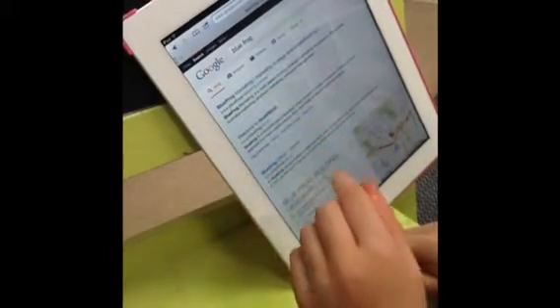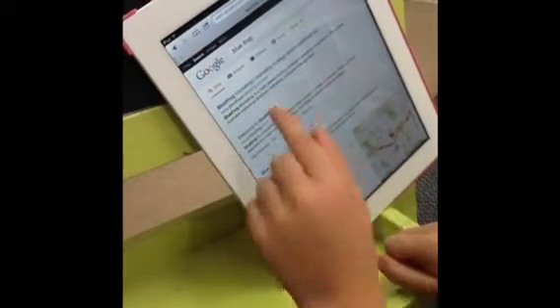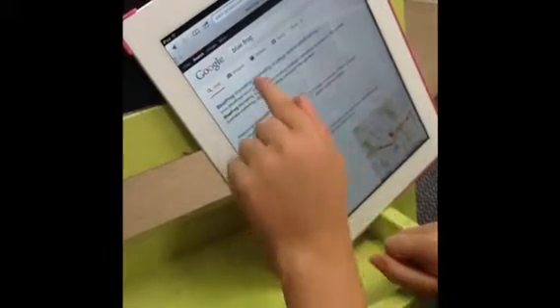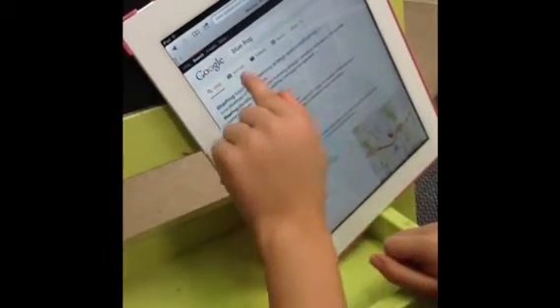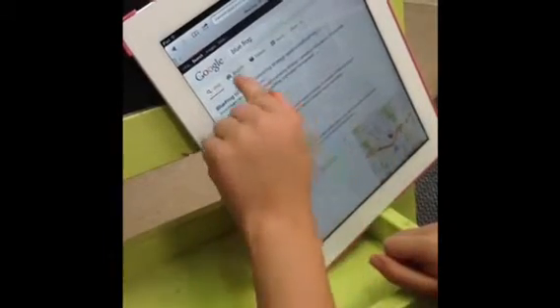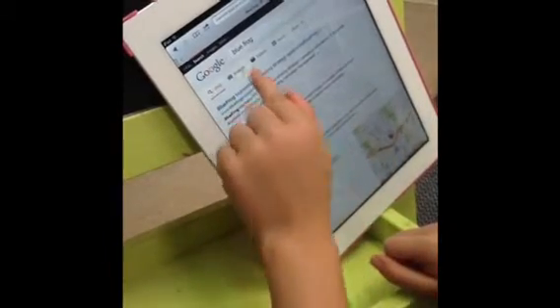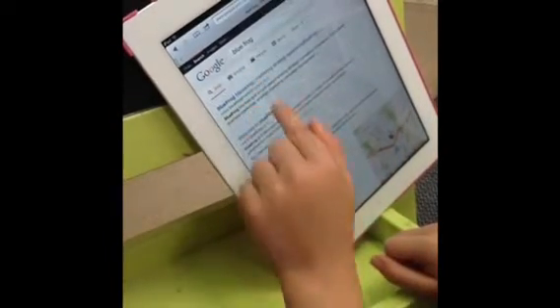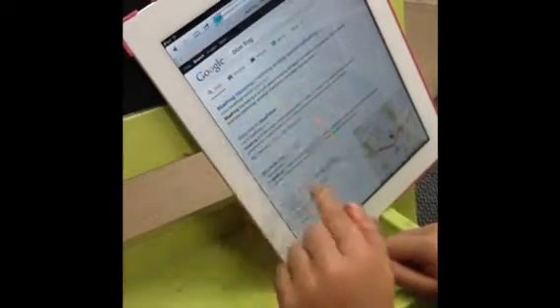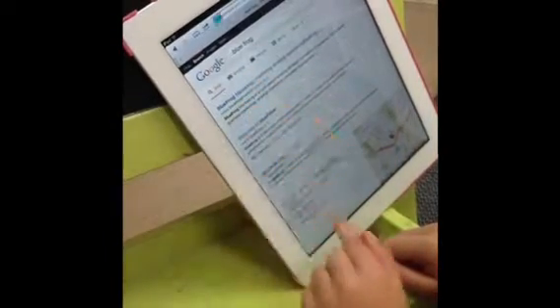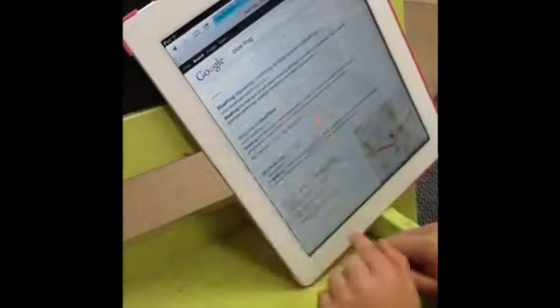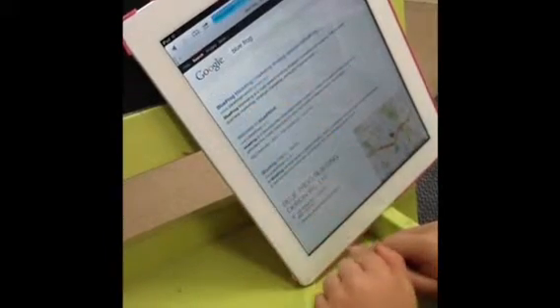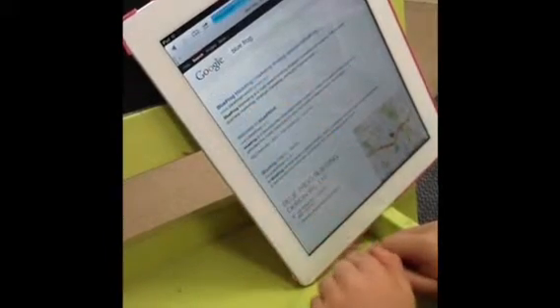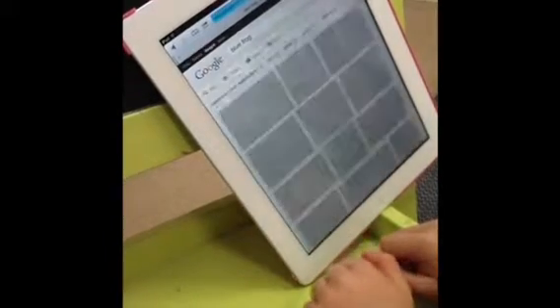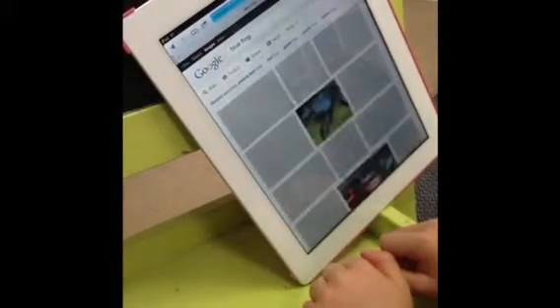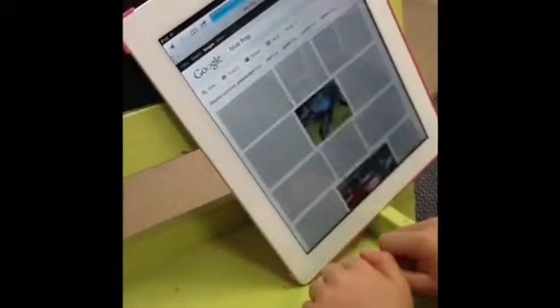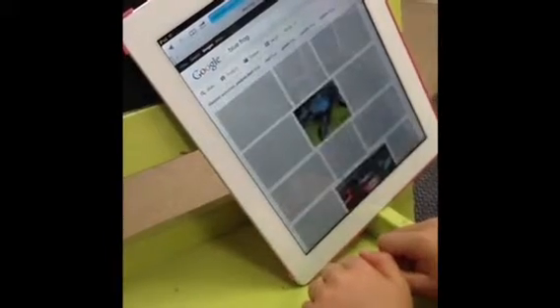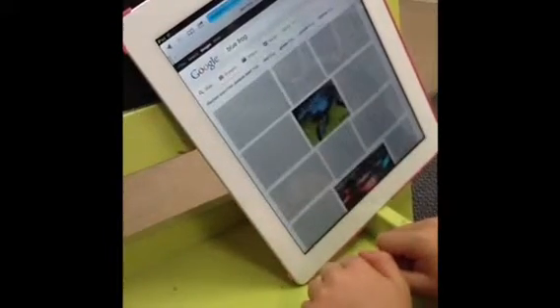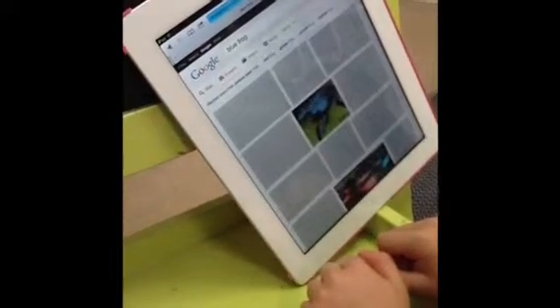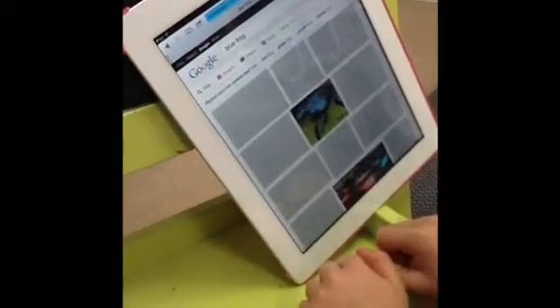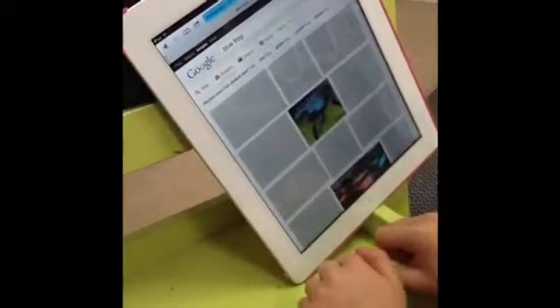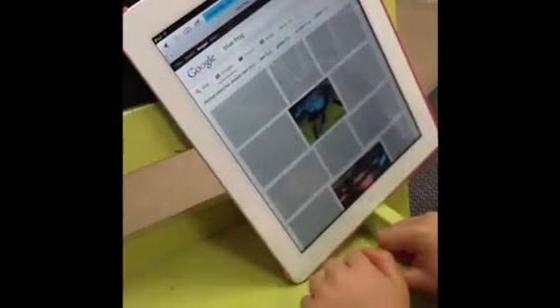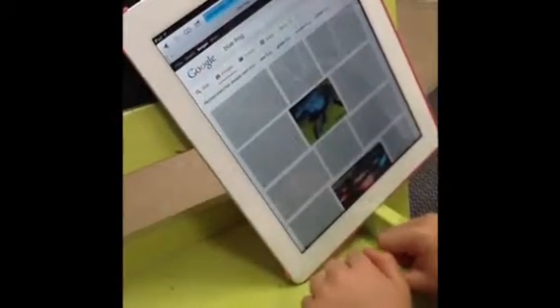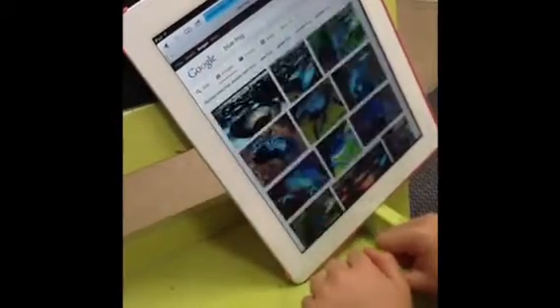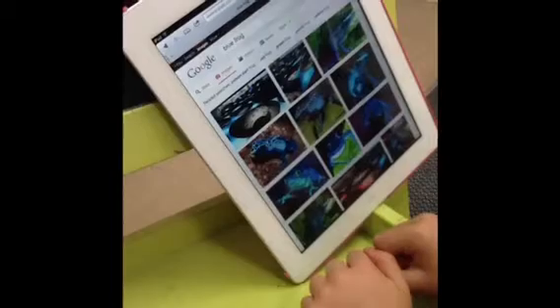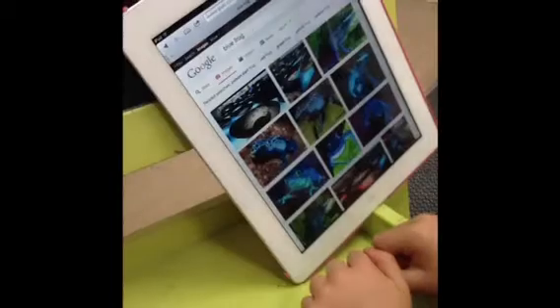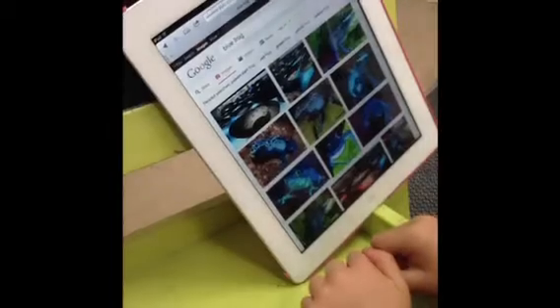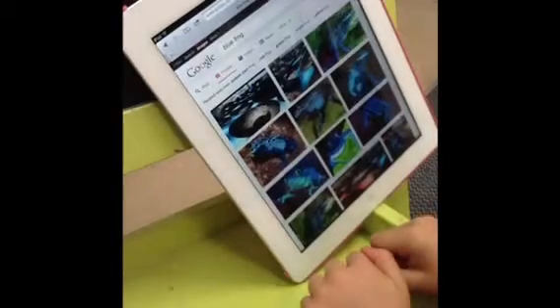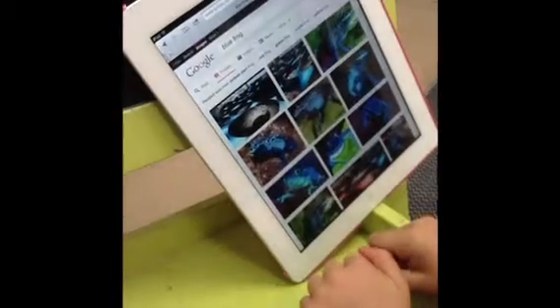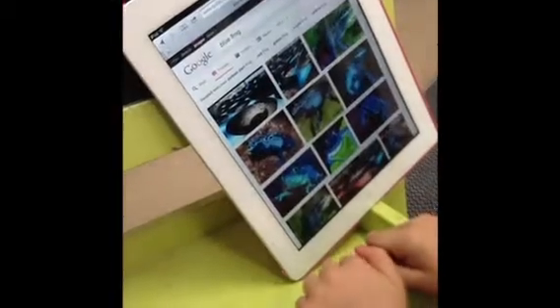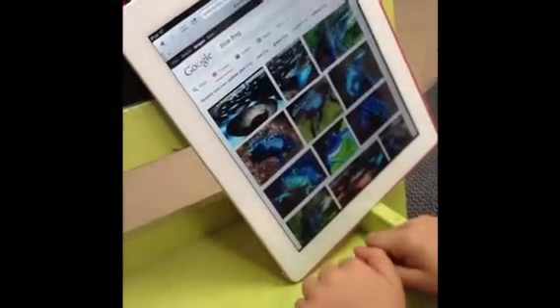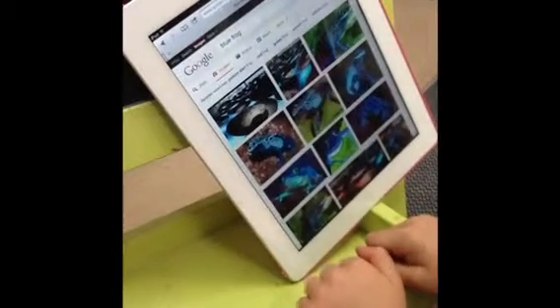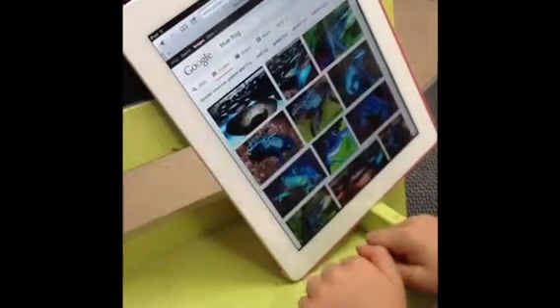In the afternoon, the children completed an iPad worksheet with which they could trace, draw and imagine.